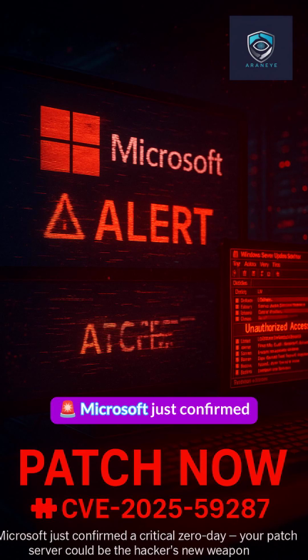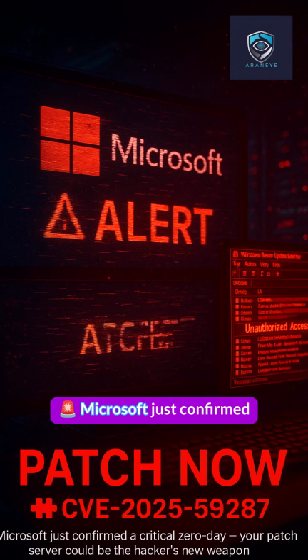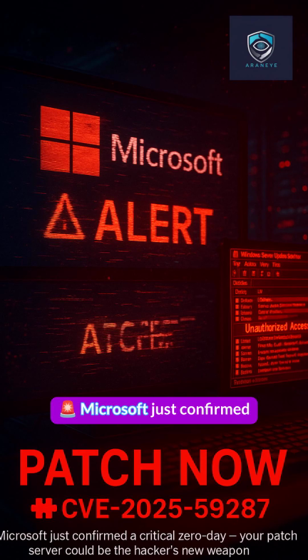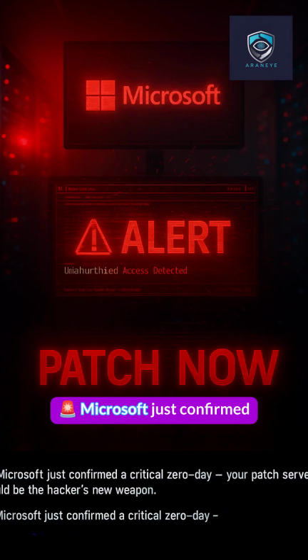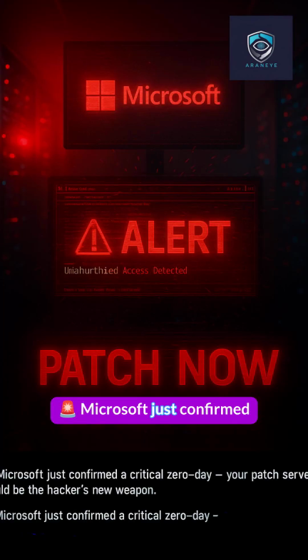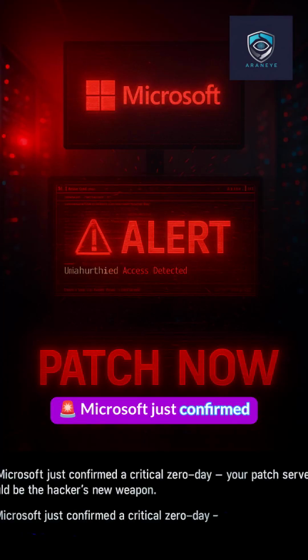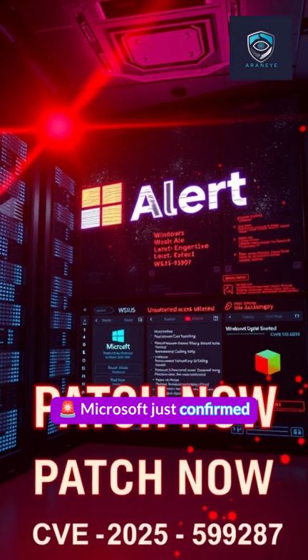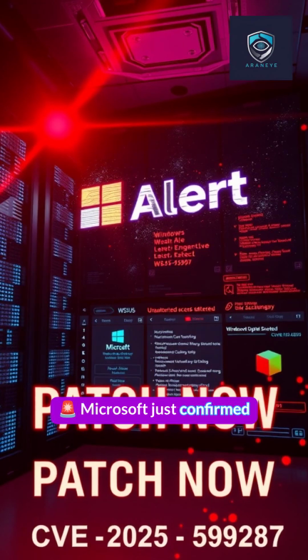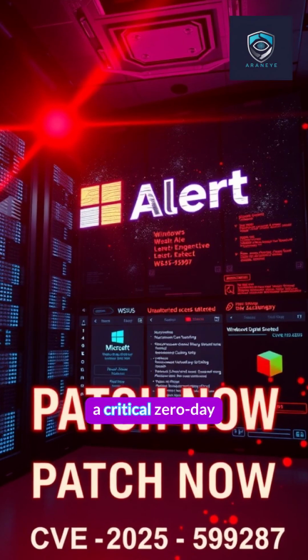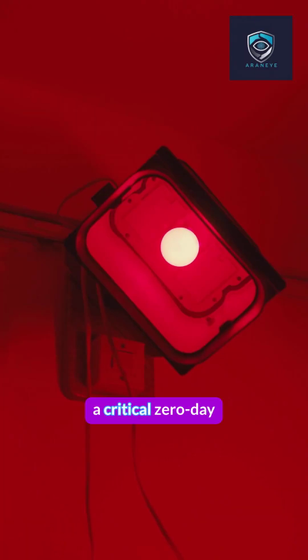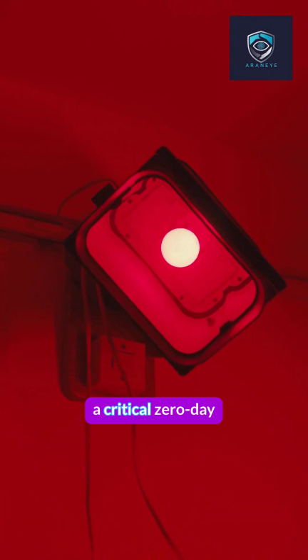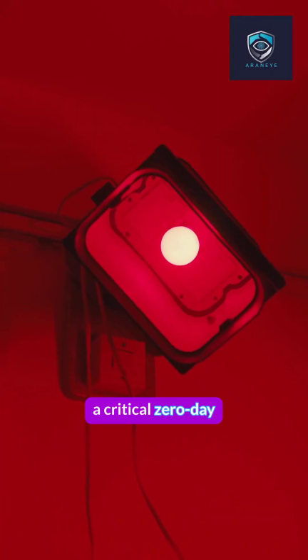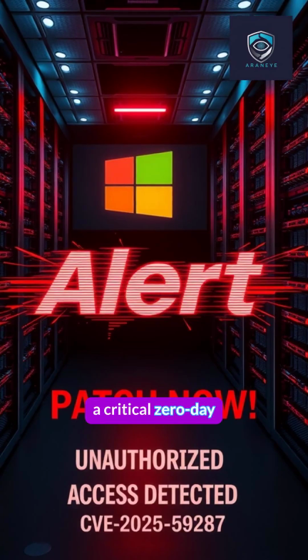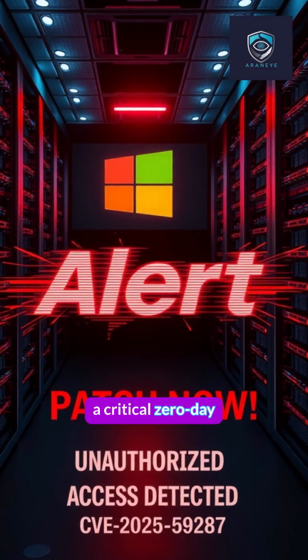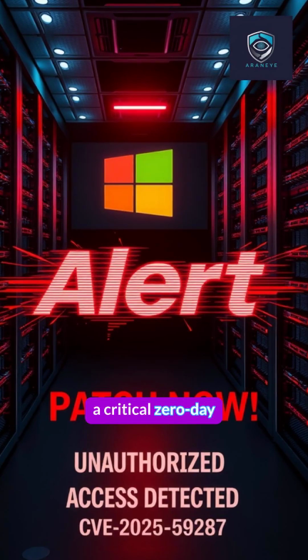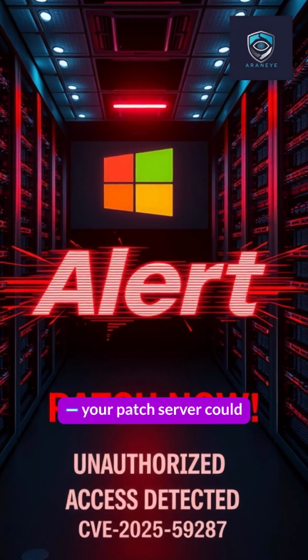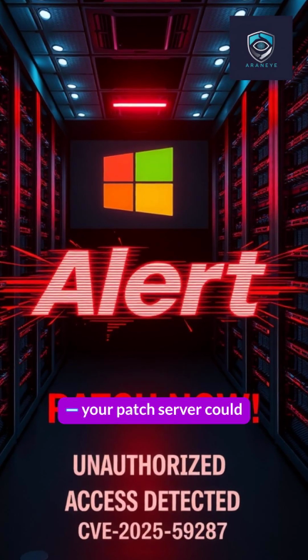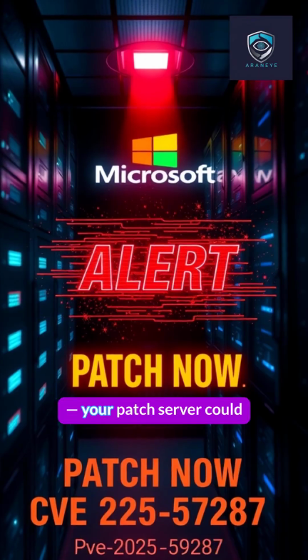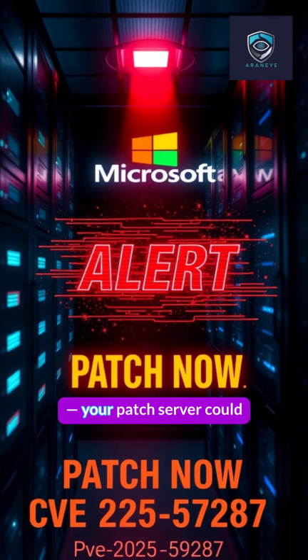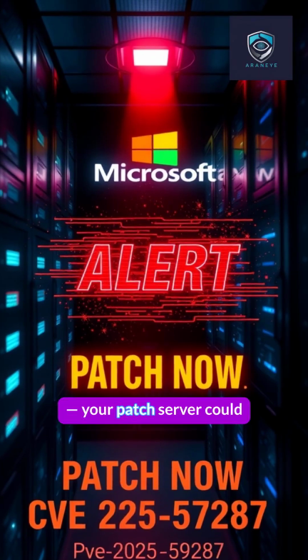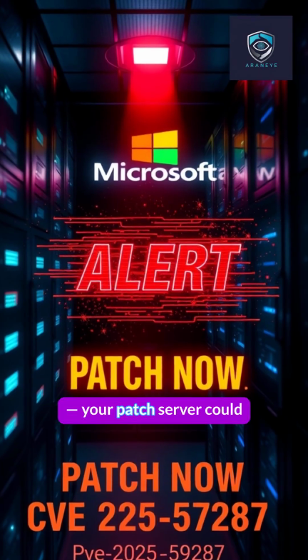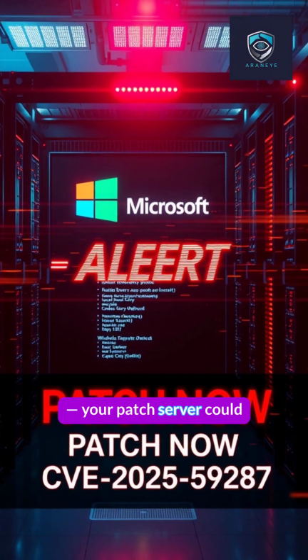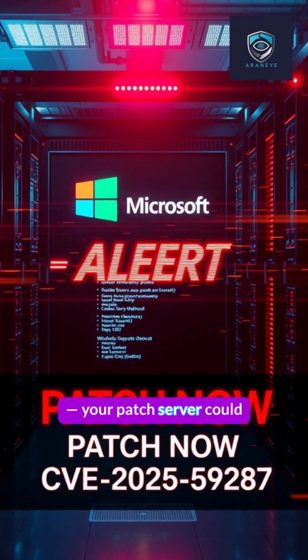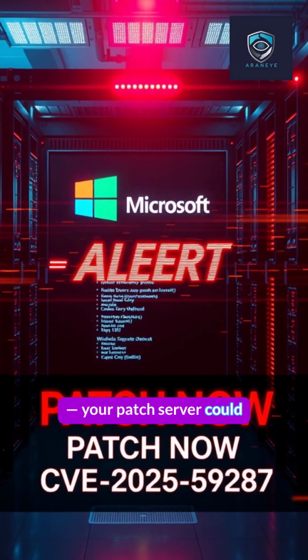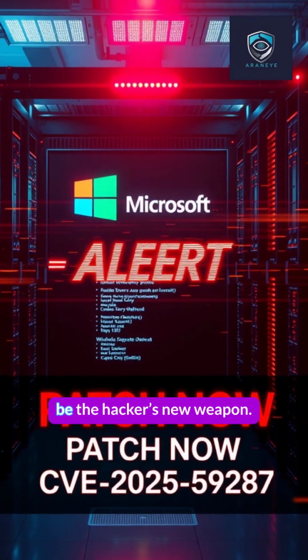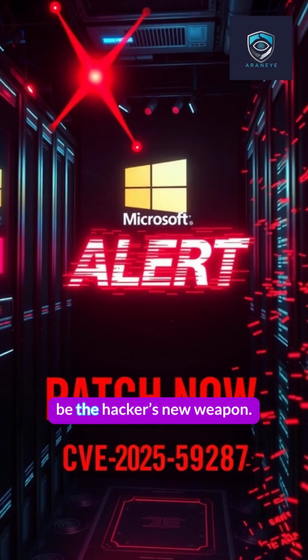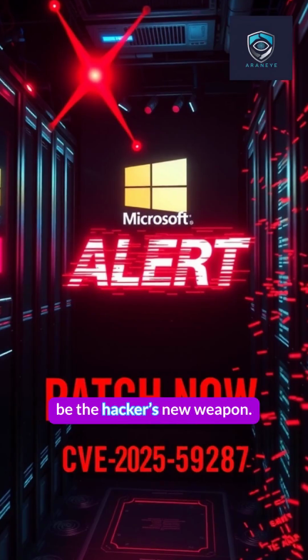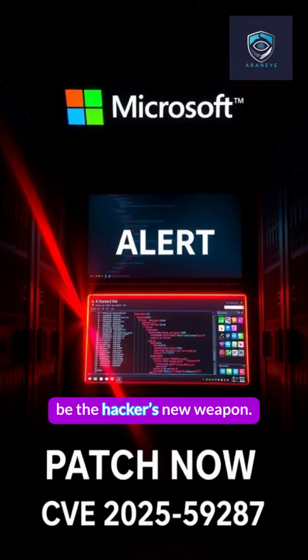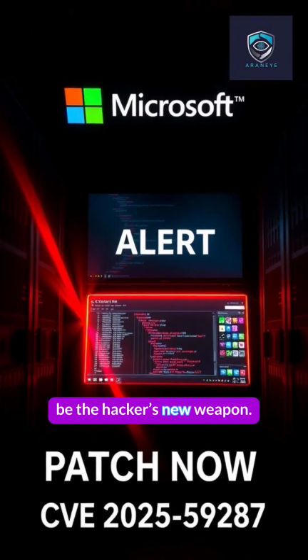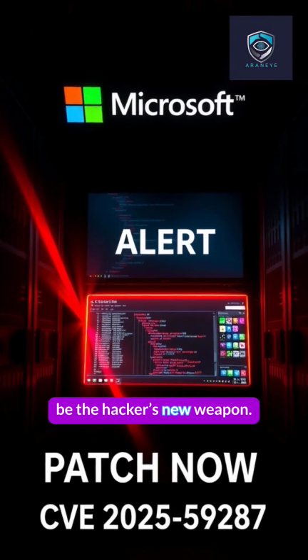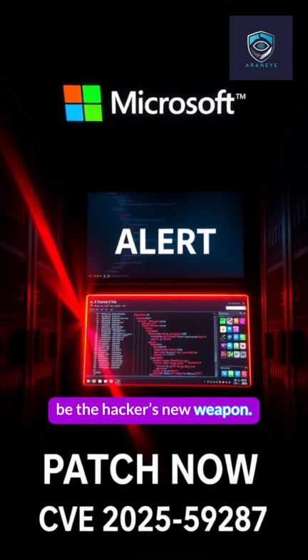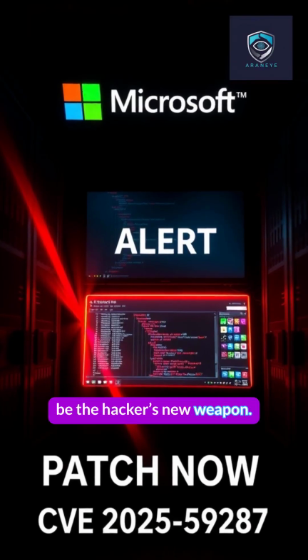Microsoft just confirmed a critical zero day. Your patch server could be the hacker's new weapon.